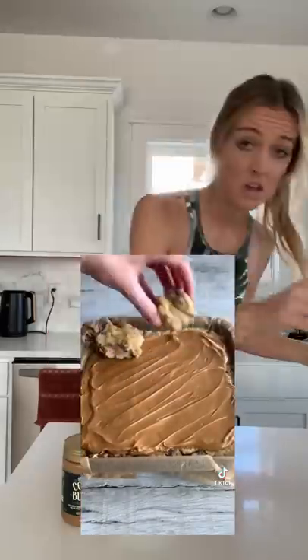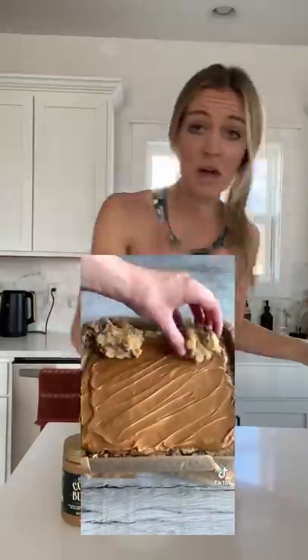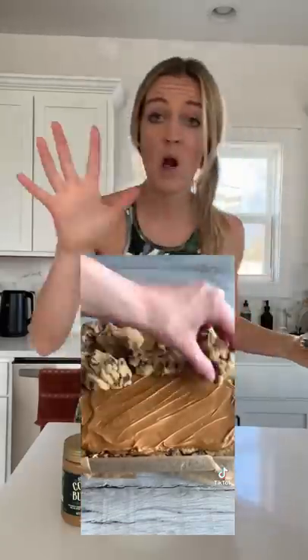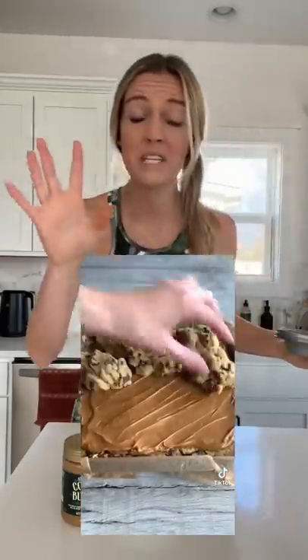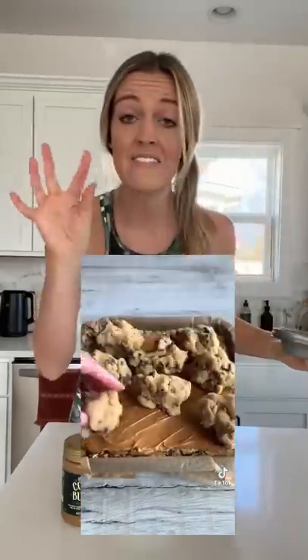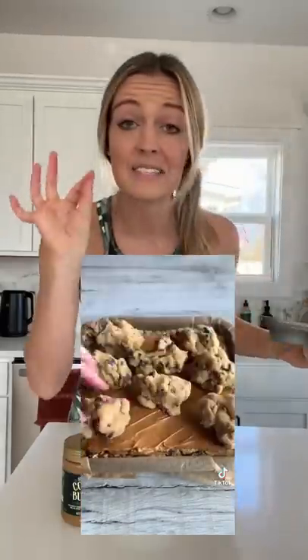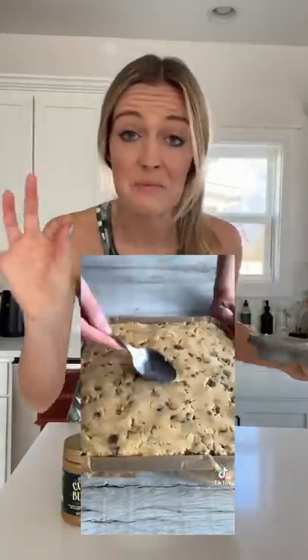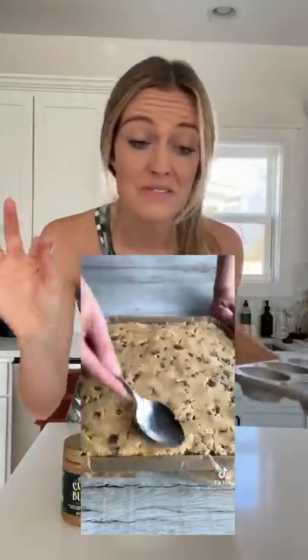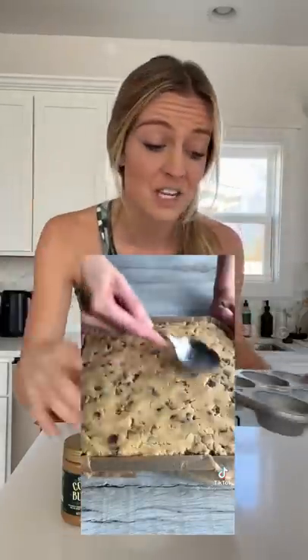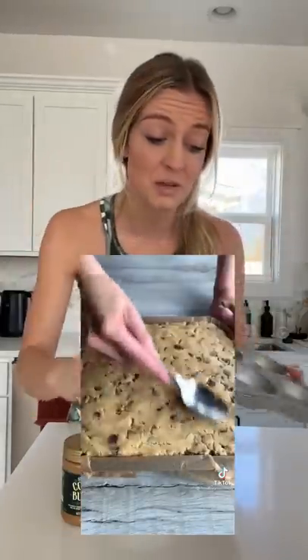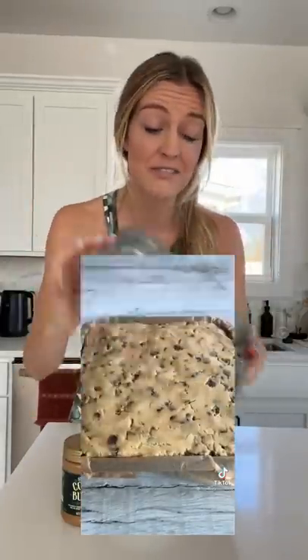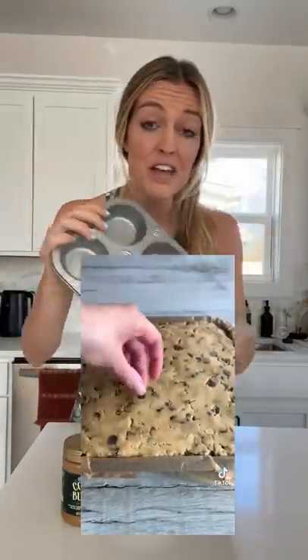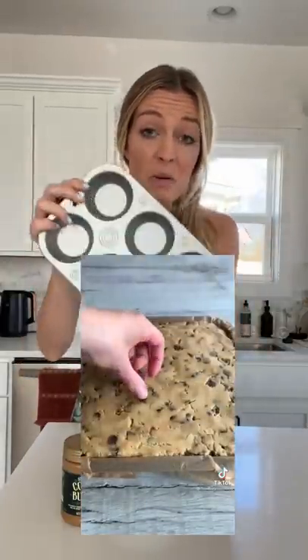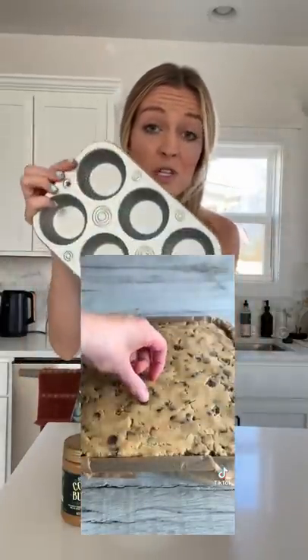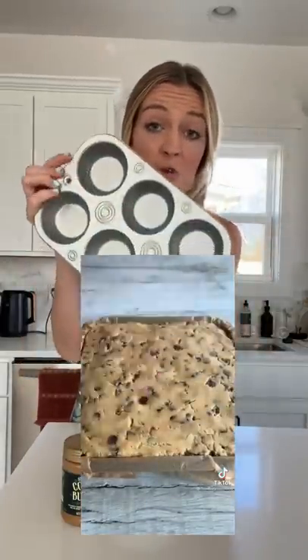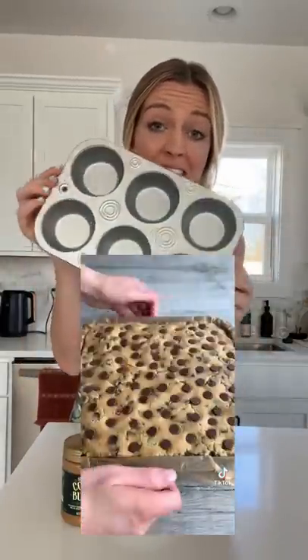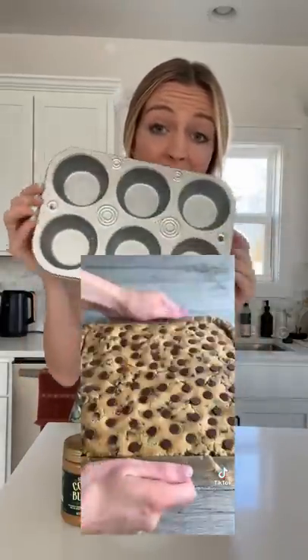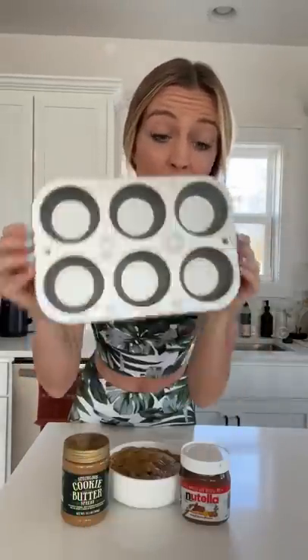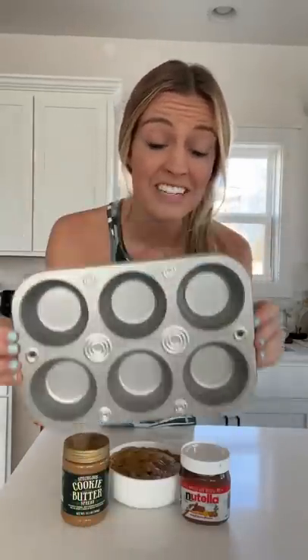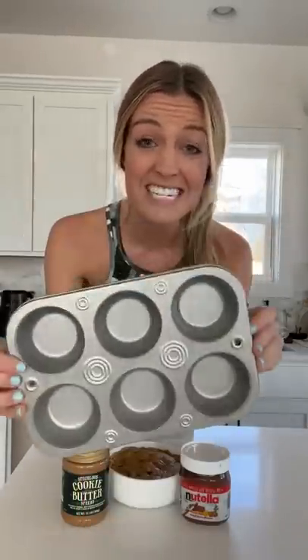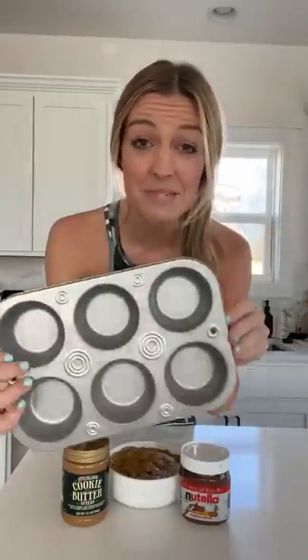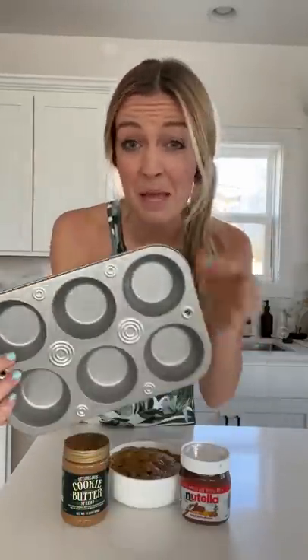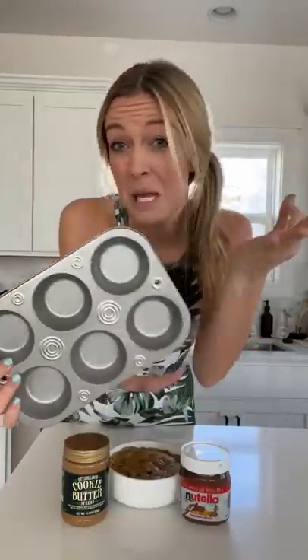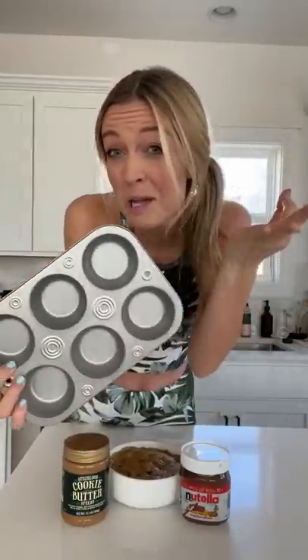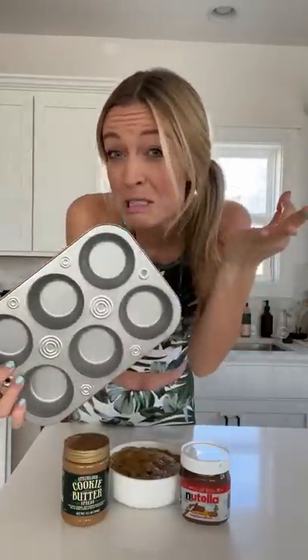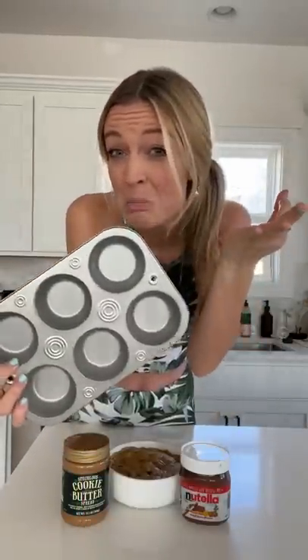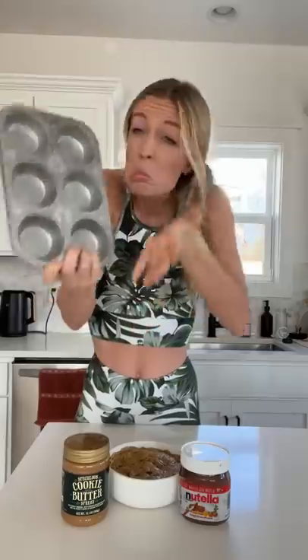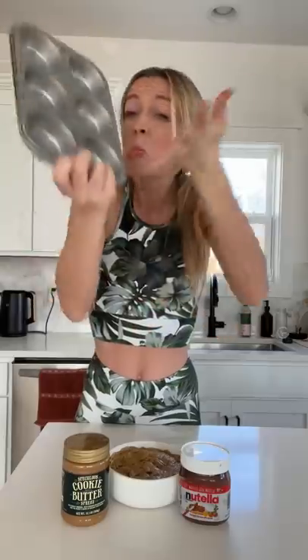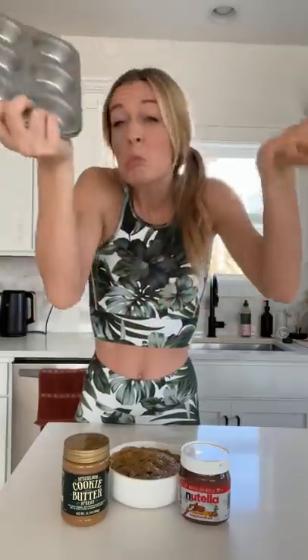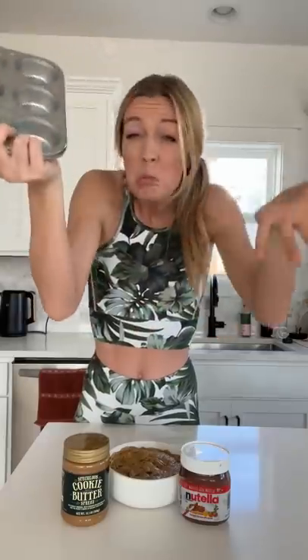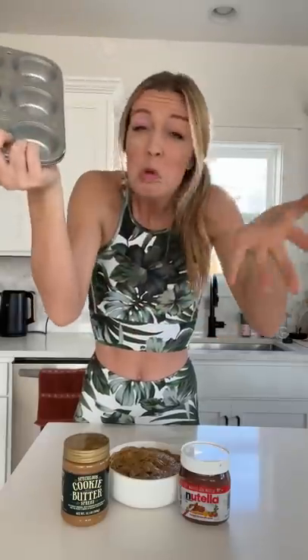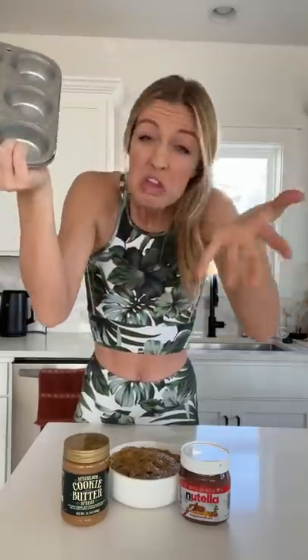But I only have a little bit of each, so I figured we could do them in these little muffin tins and make mini ones. We'll see.